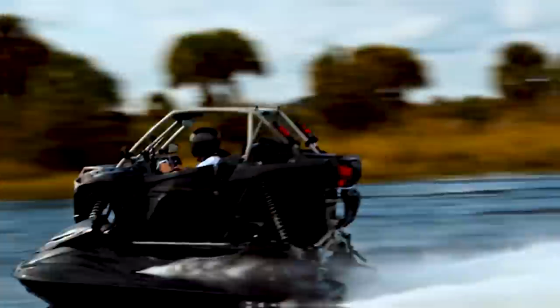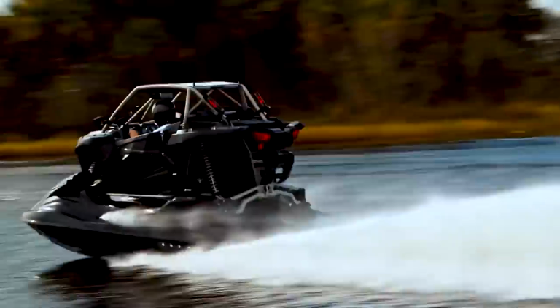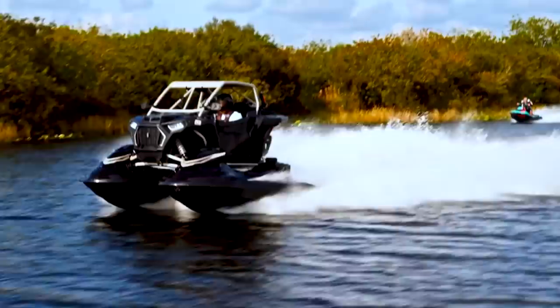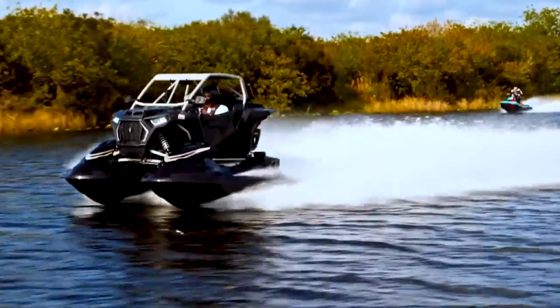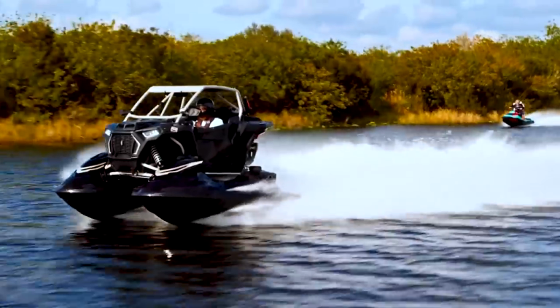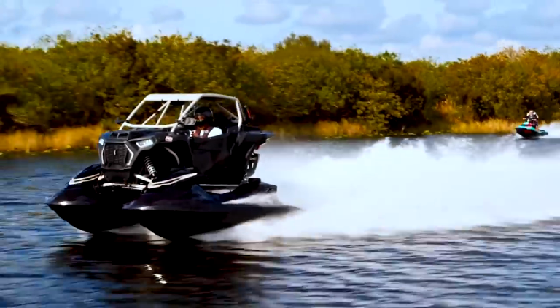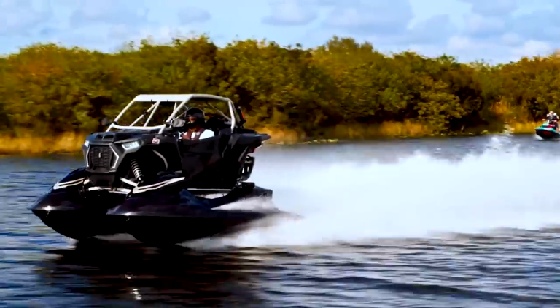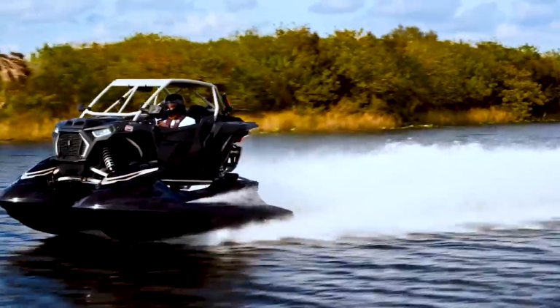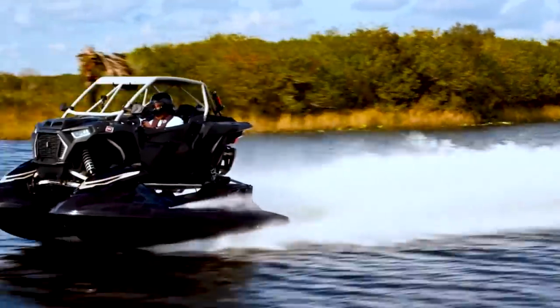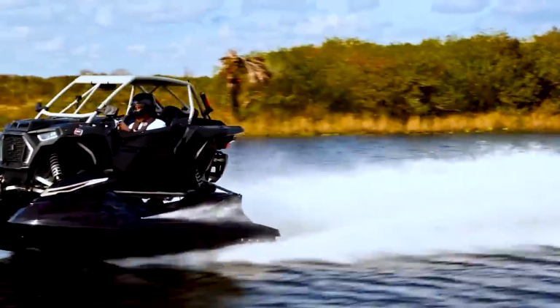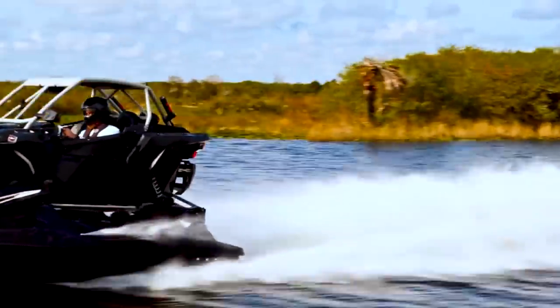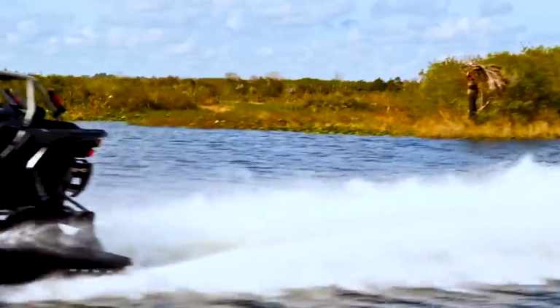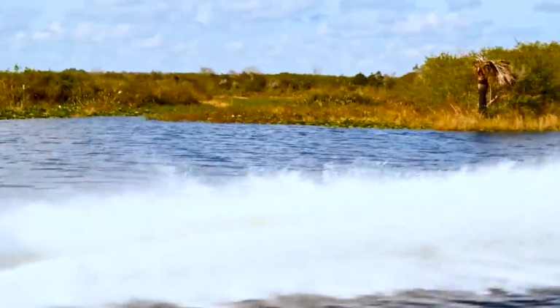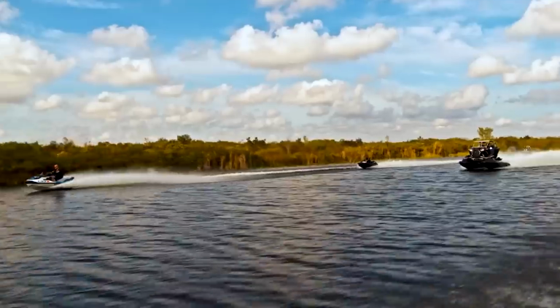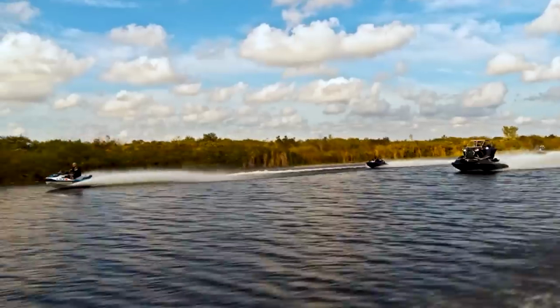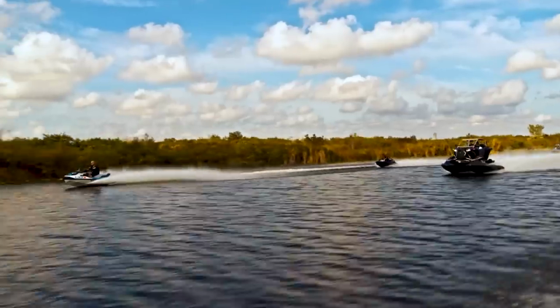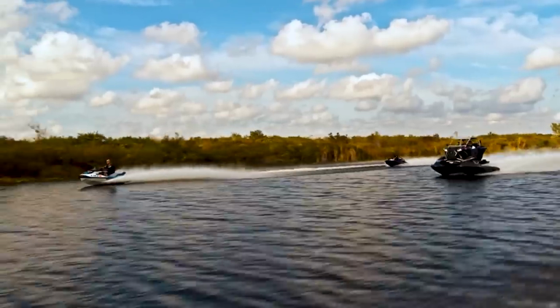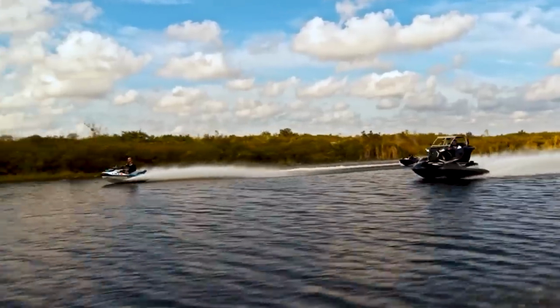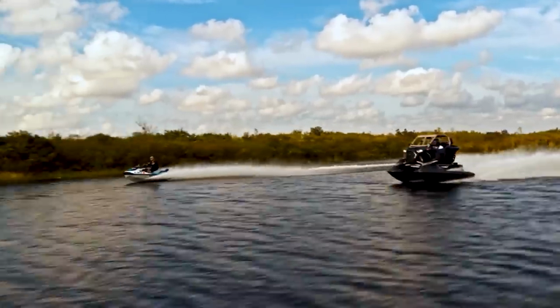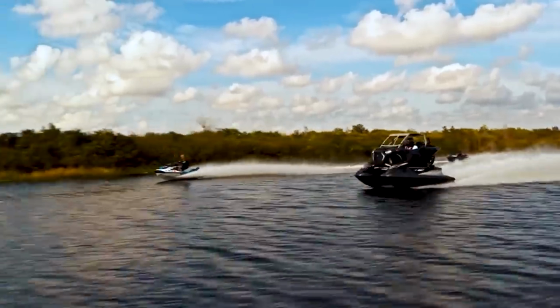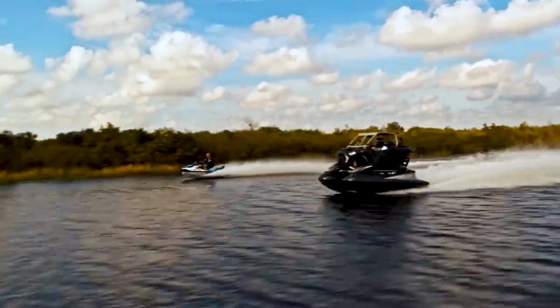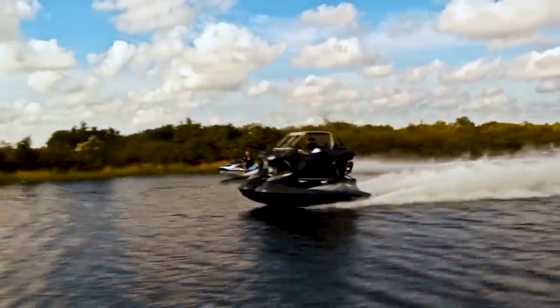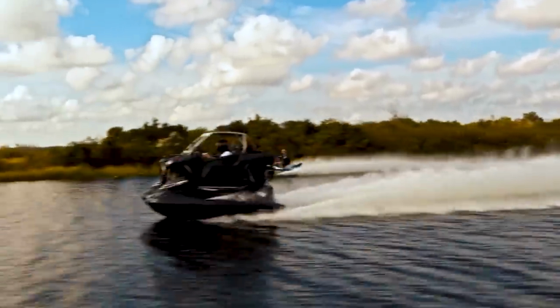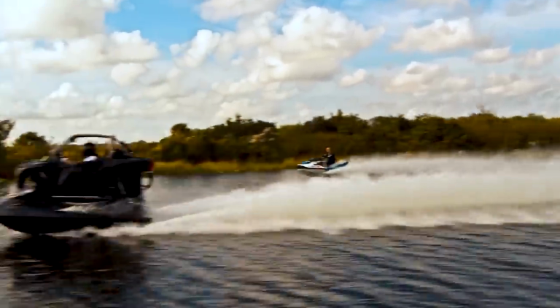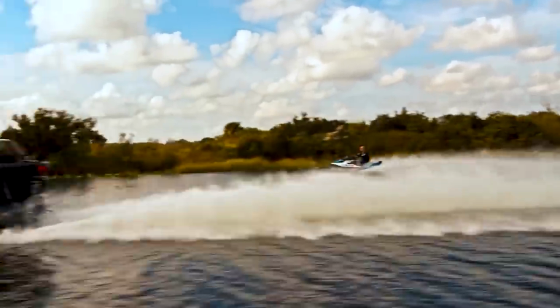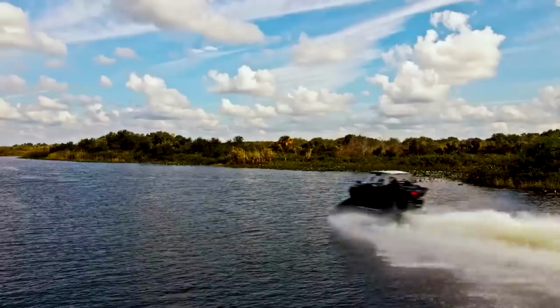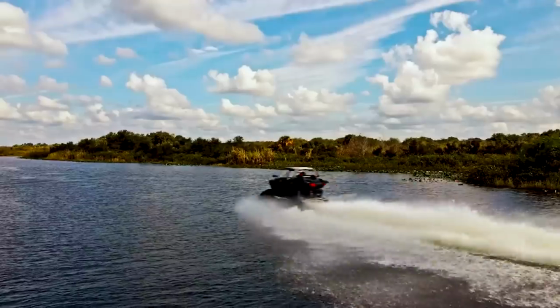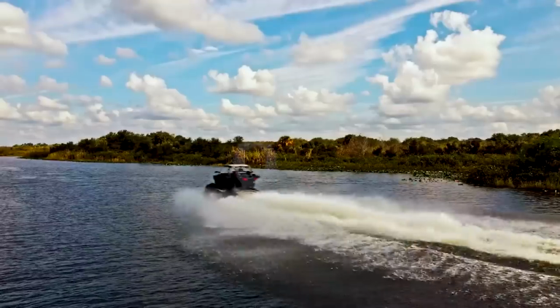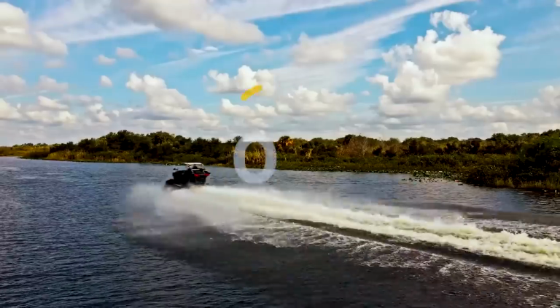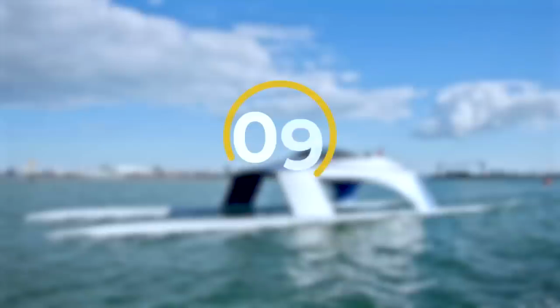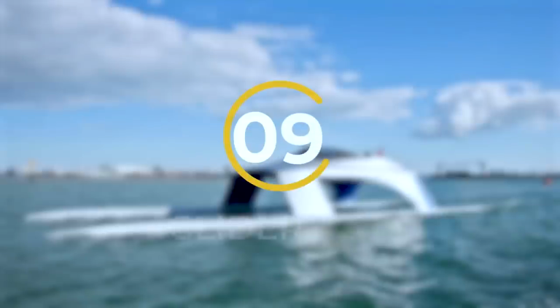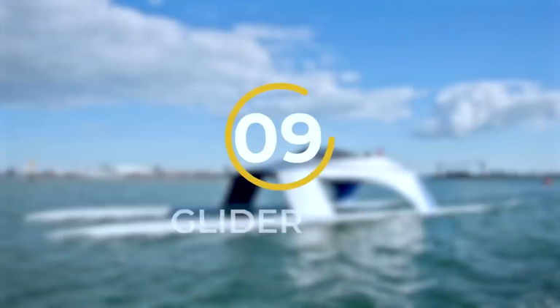With its sleek design and cutting-edge technology, this aquatic SUV is a true game-changer in the world of watercraft.